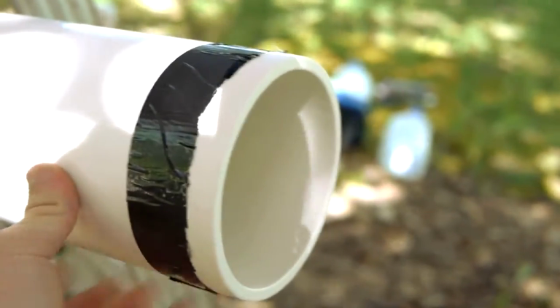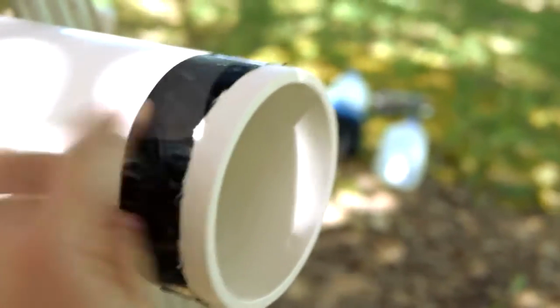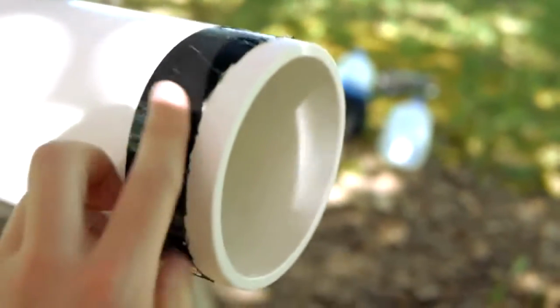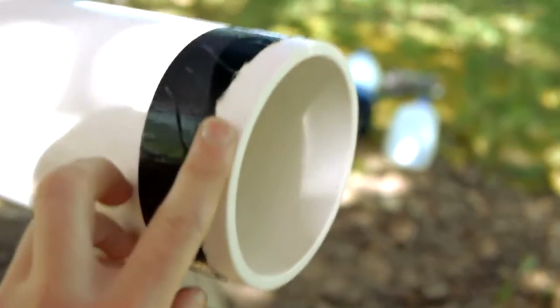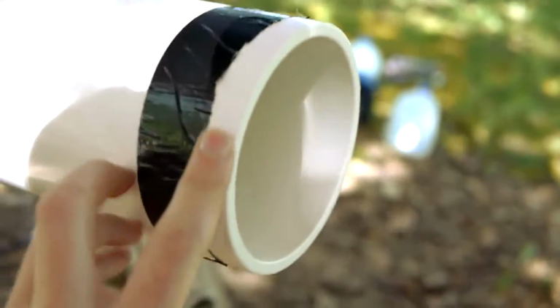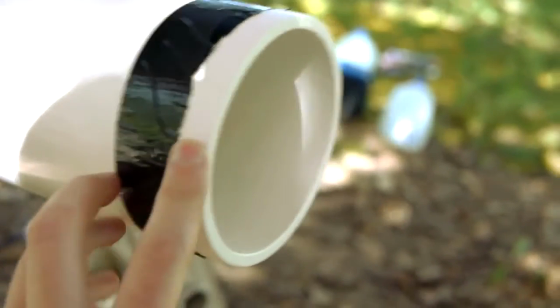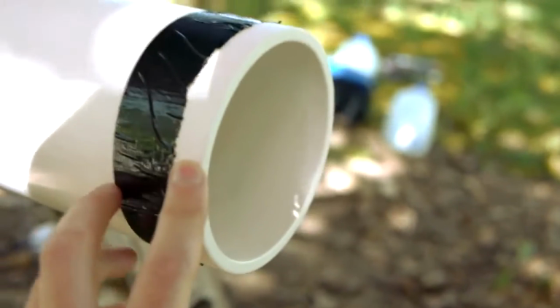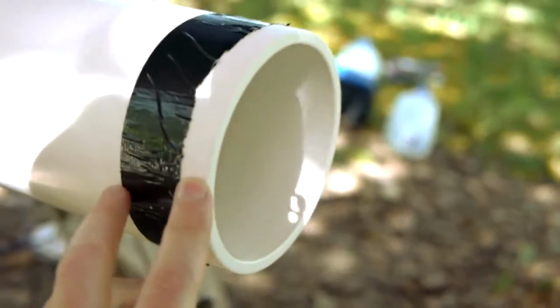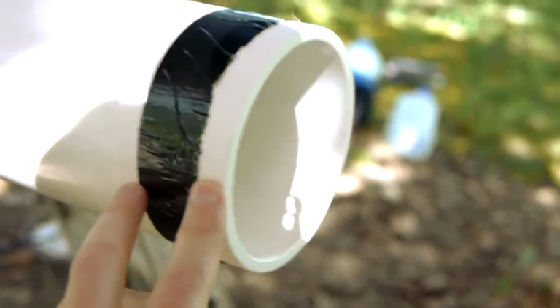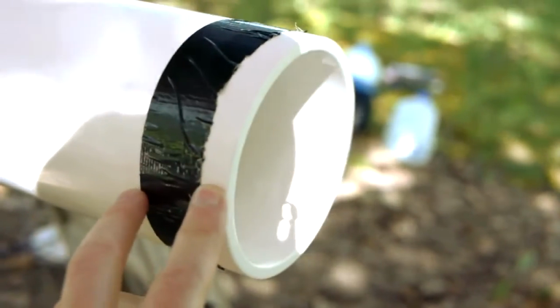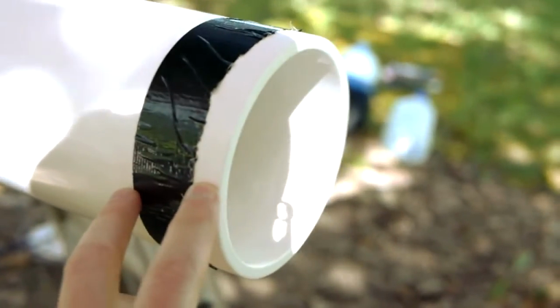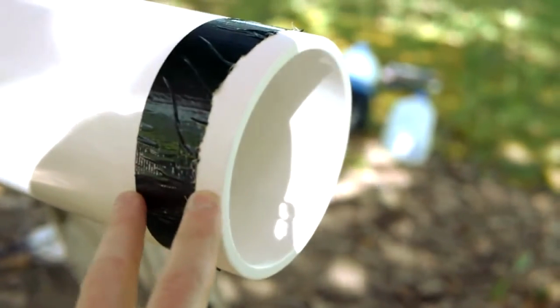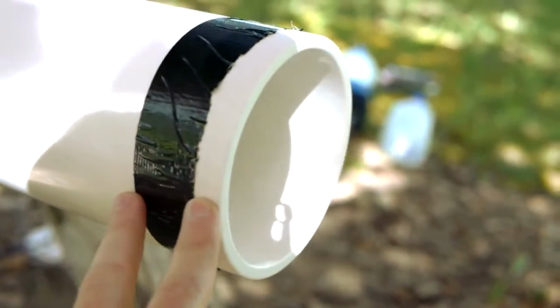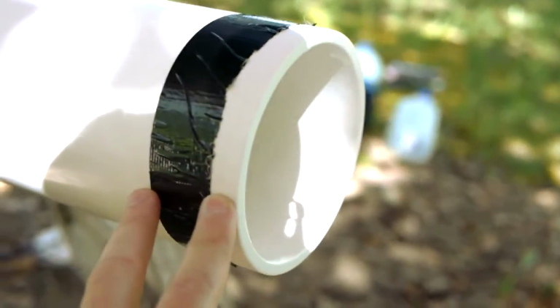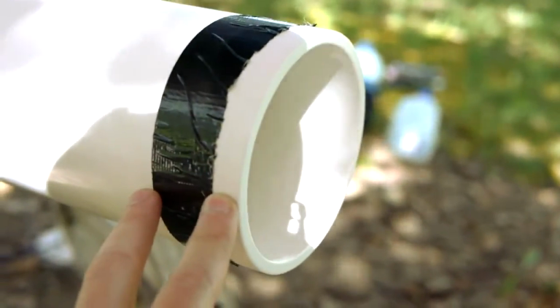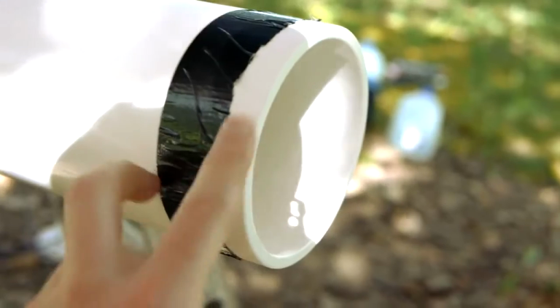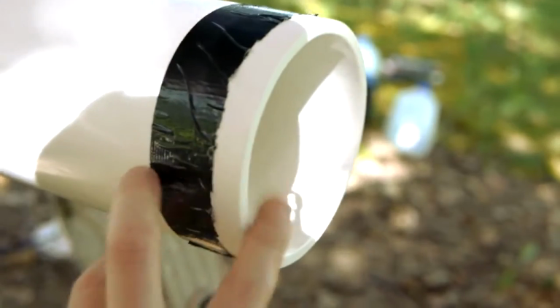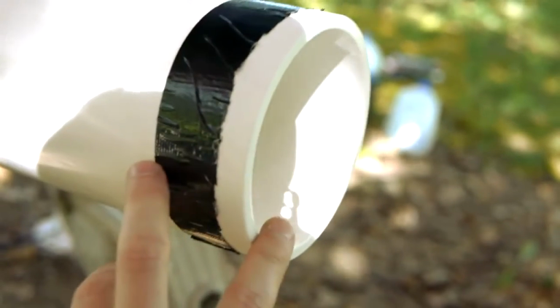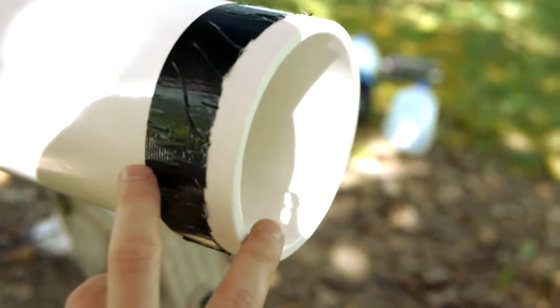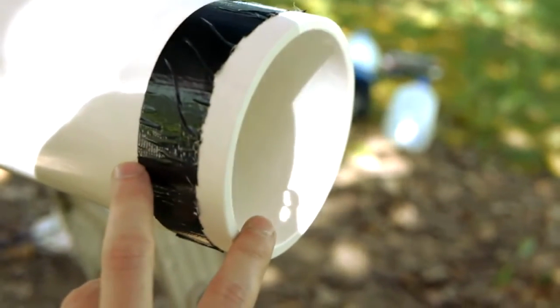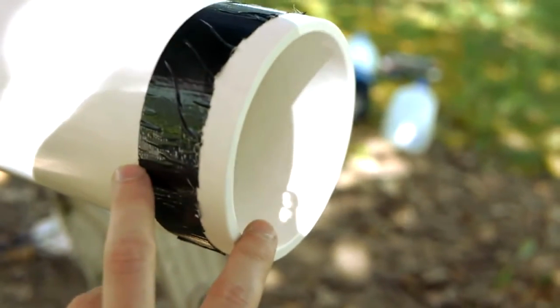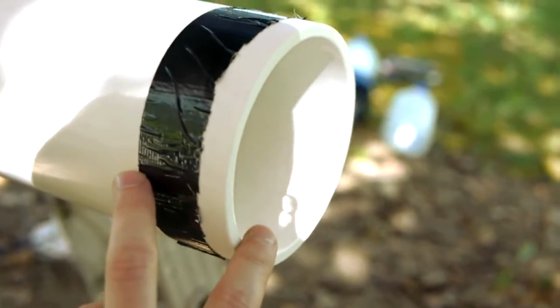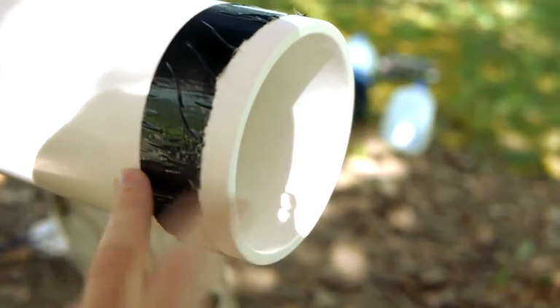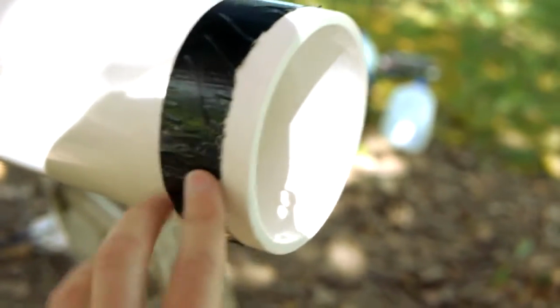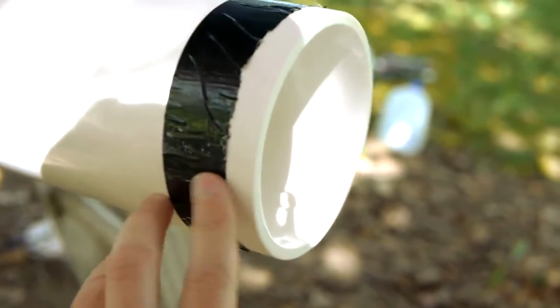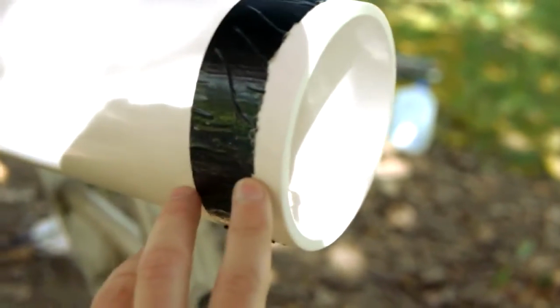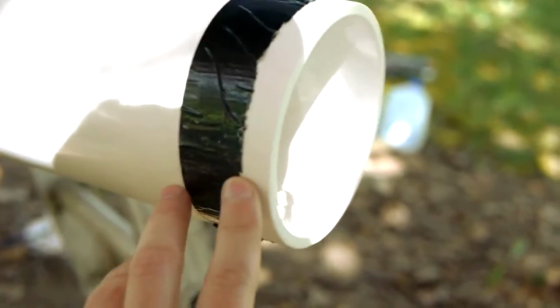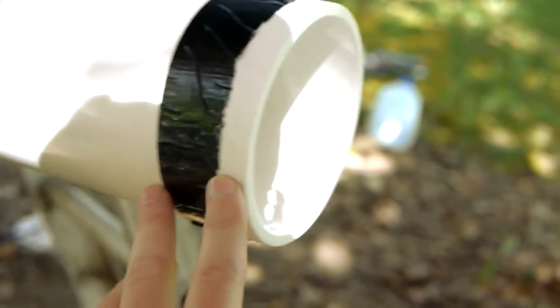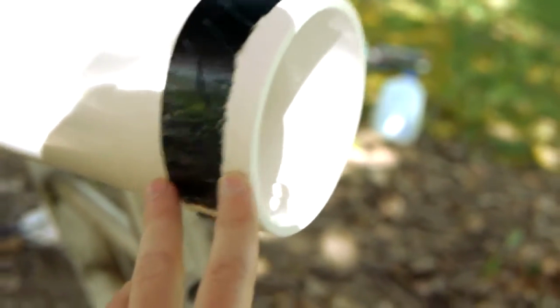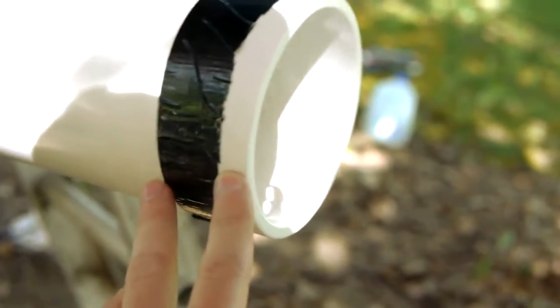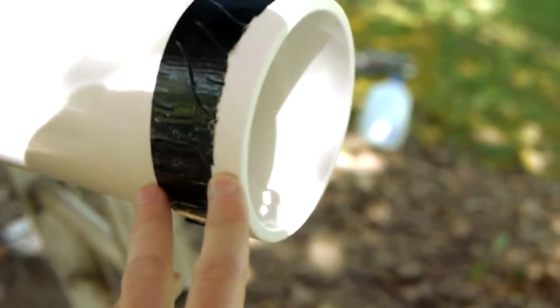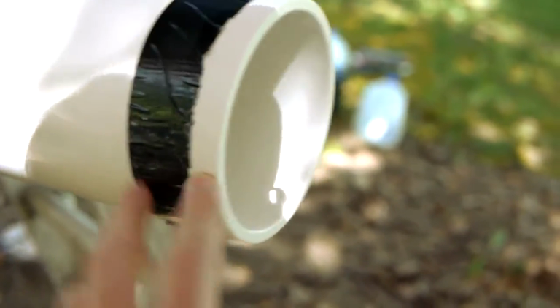This end just has another aluminum foil burst disc, which has already been blown off and took a good chunk of the duct tape with it.